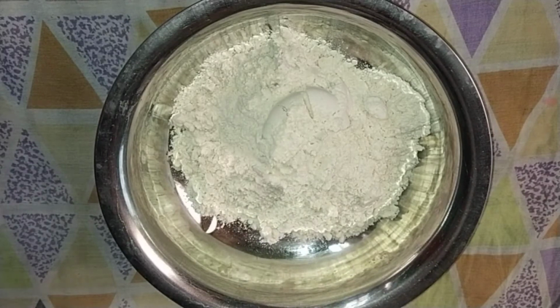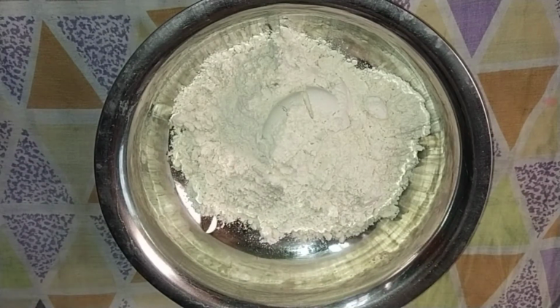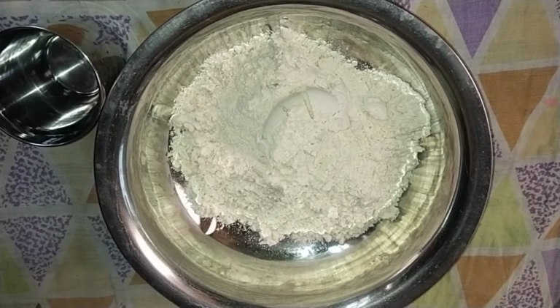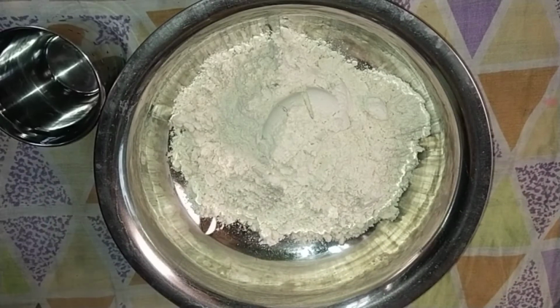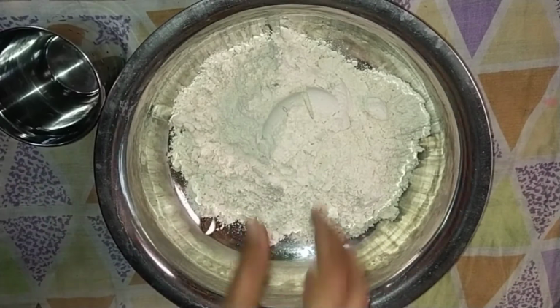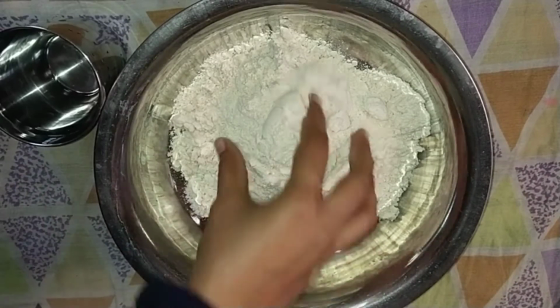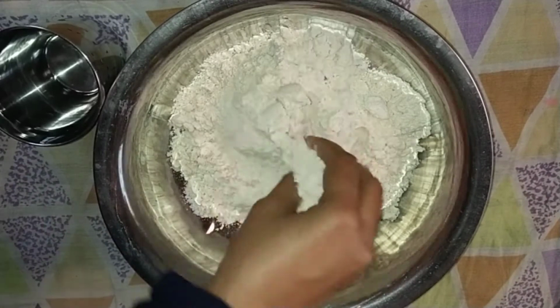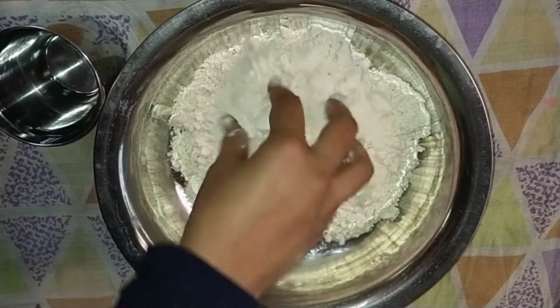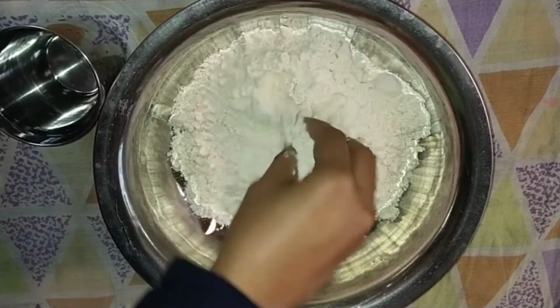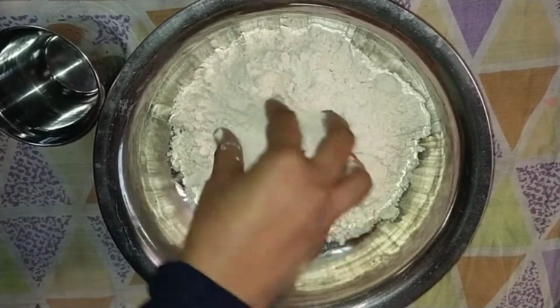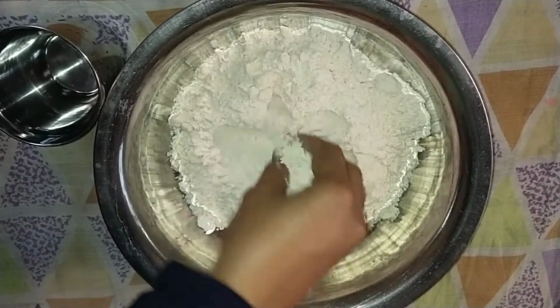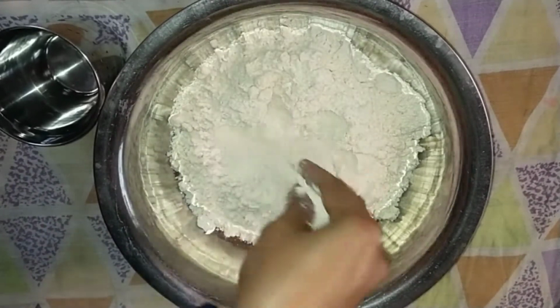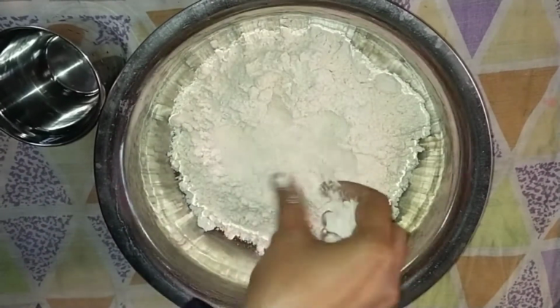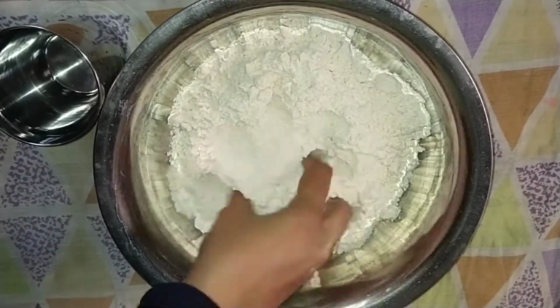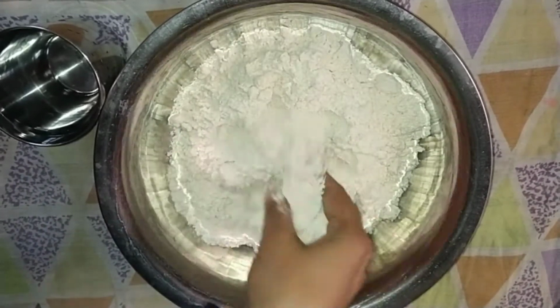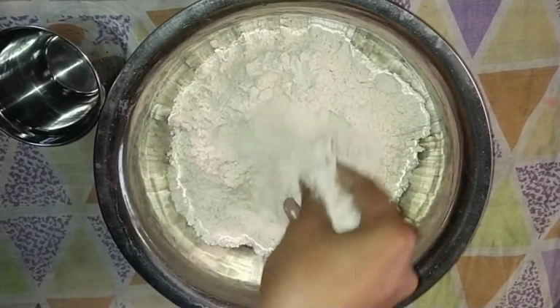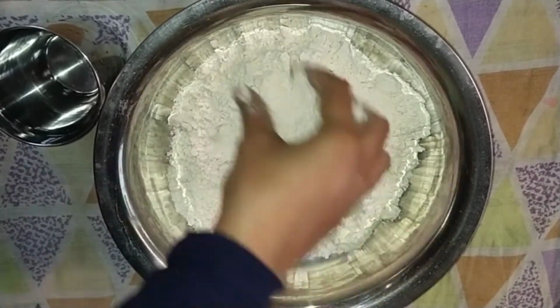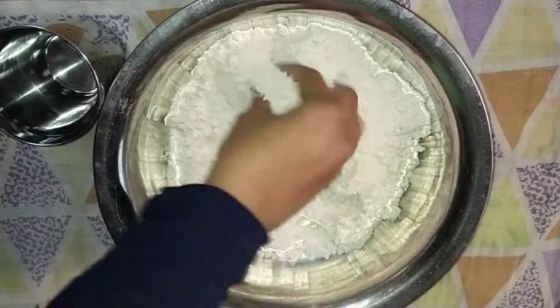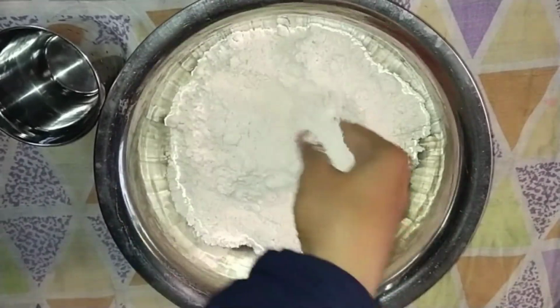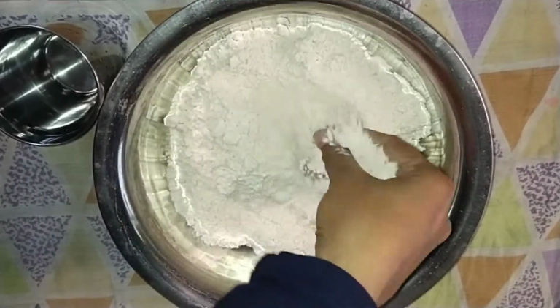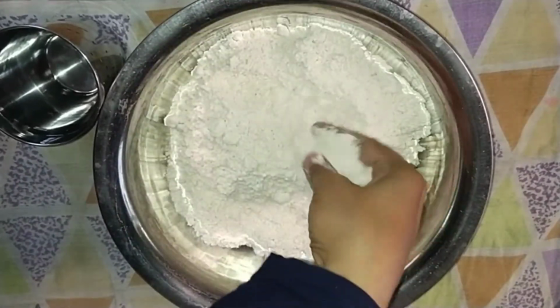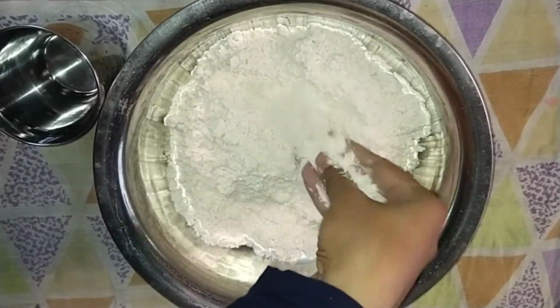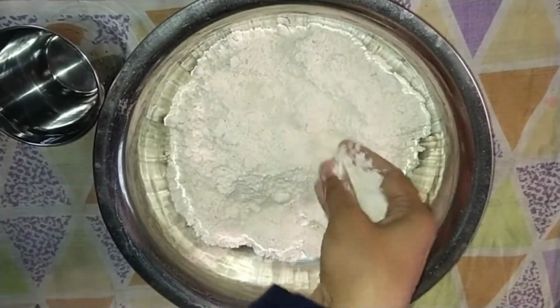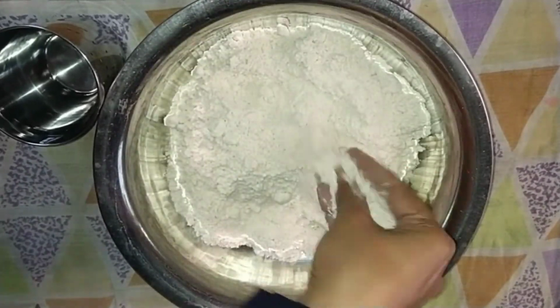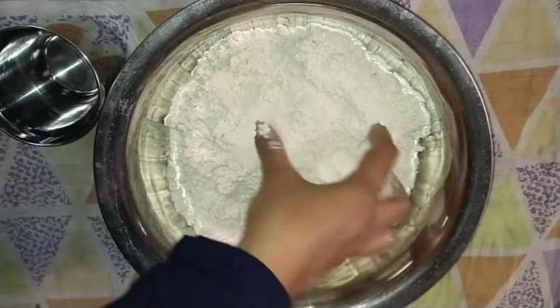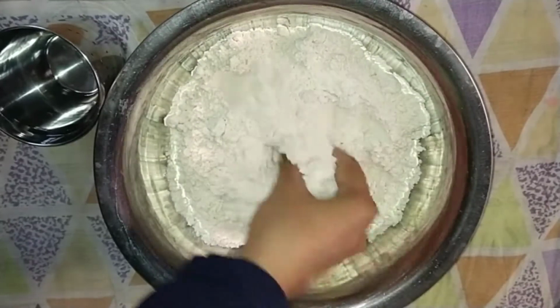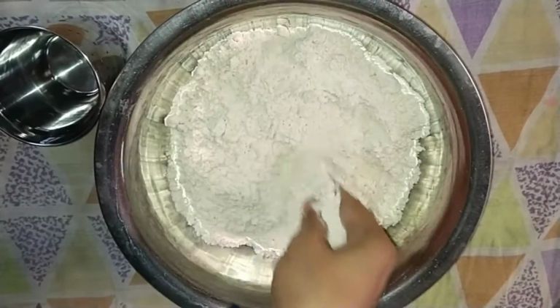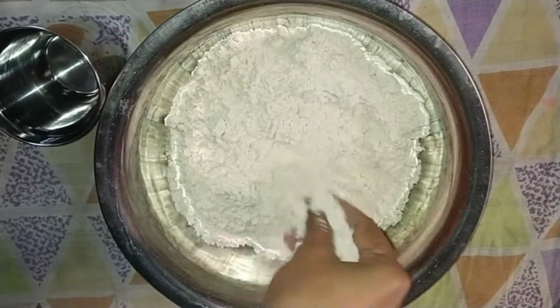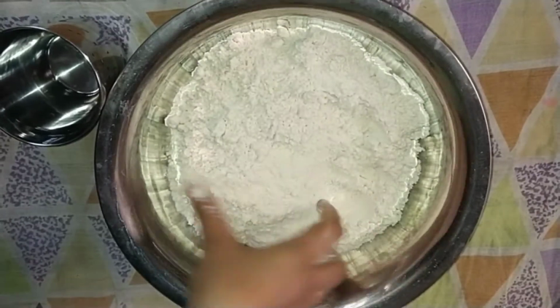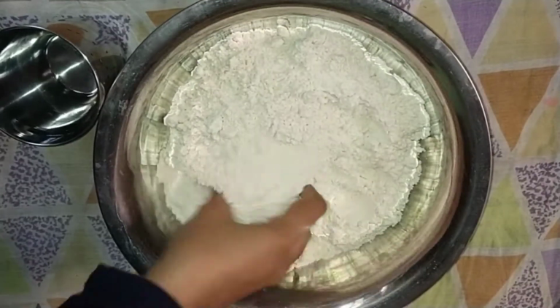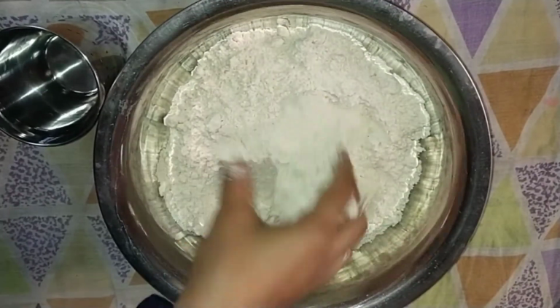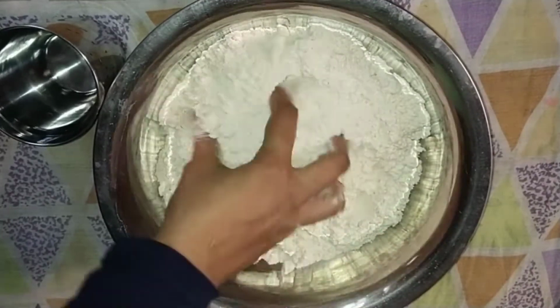We will put 4 cups of salt. Then we will cut the extra cup of salt into the pot.